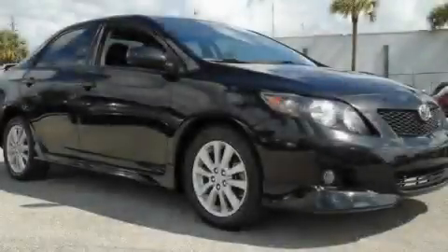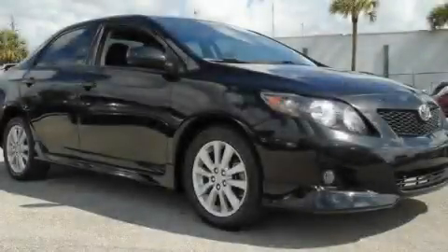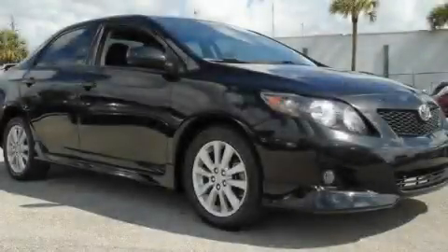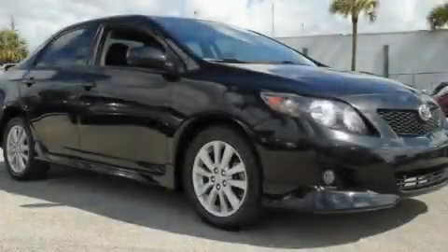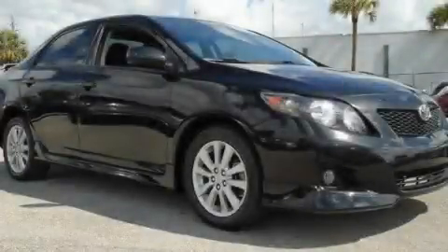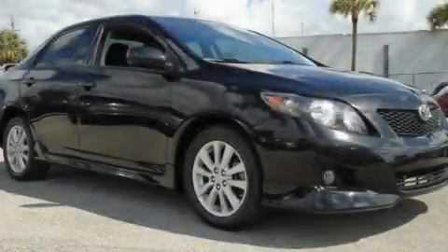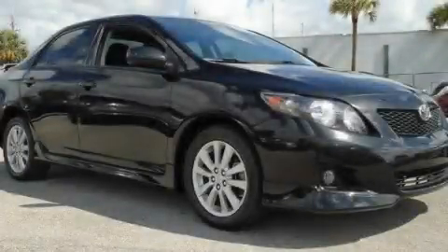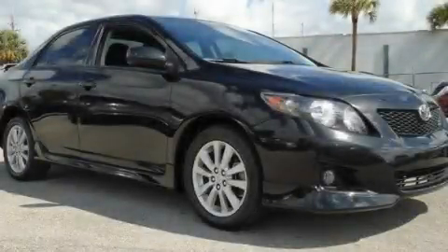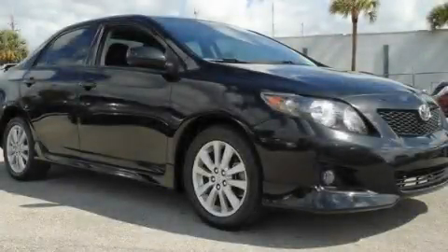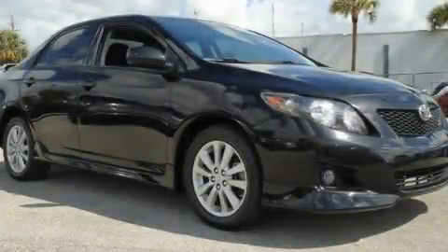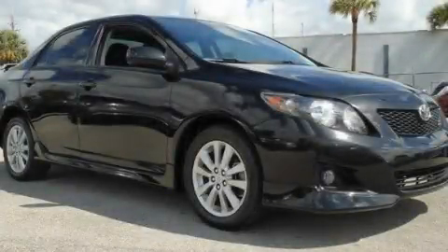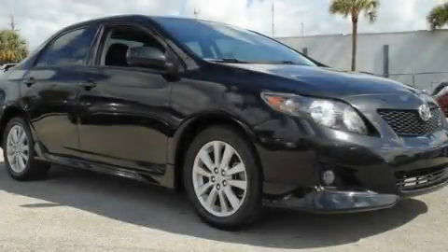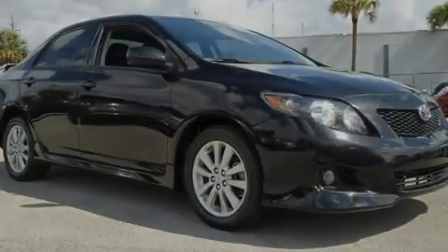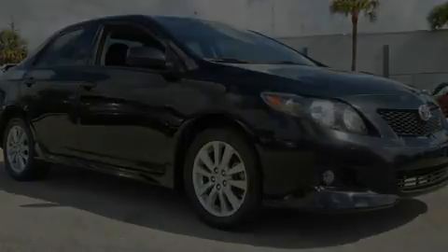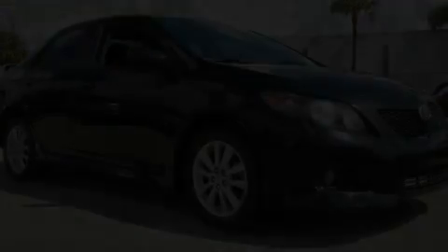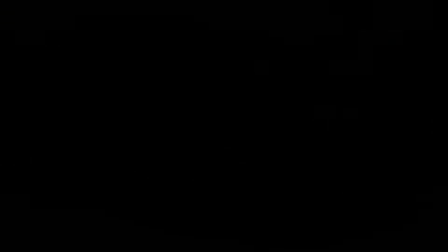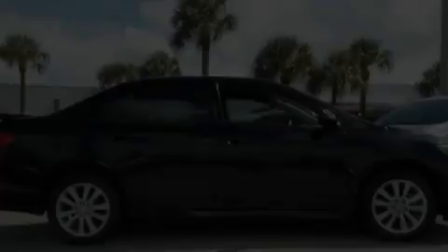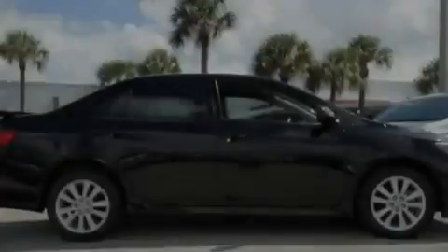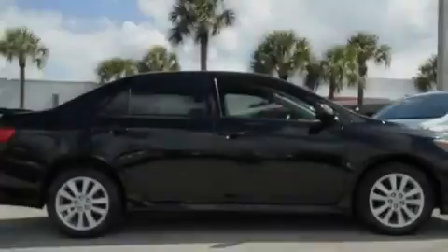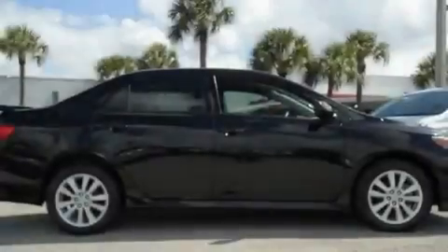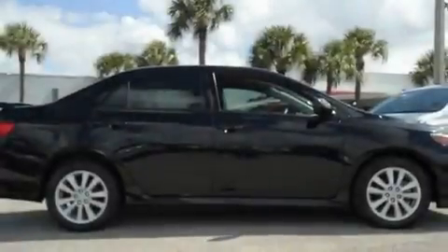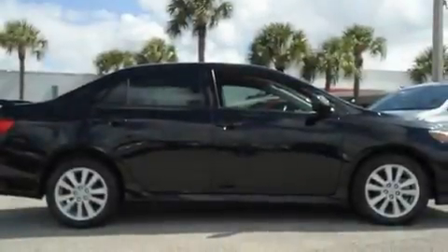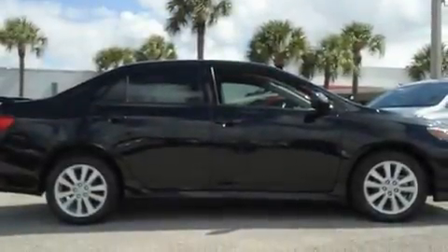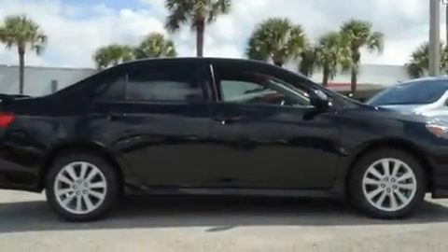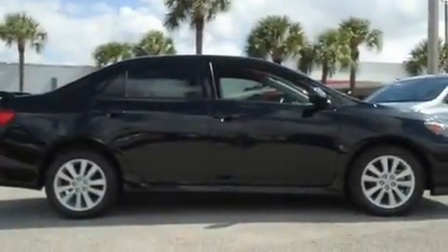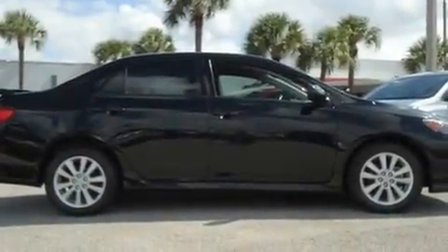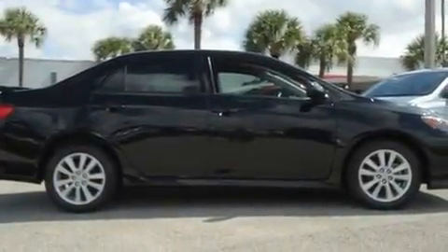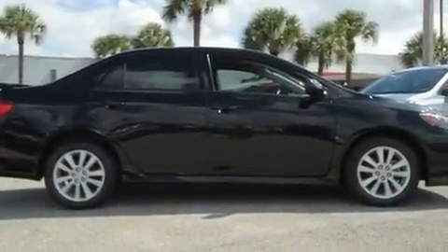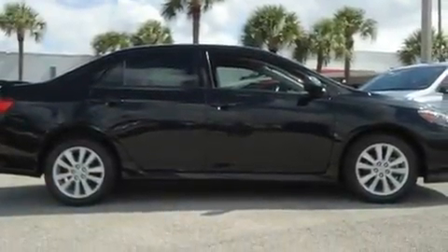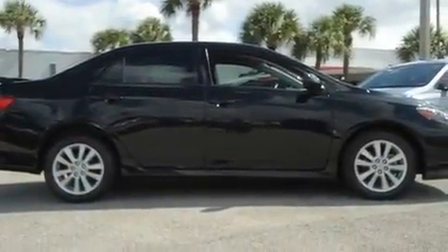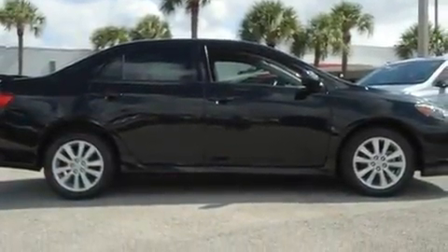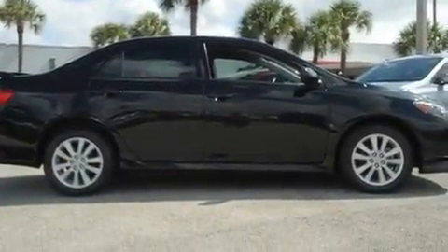This is a certified pre-owned 2010 Toyota Corolla. It features a four-cylinder engine and an automatic transmission.